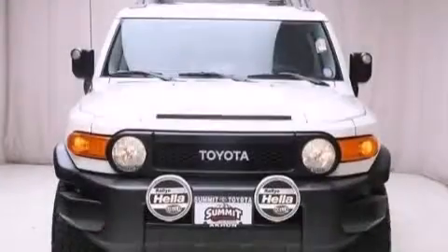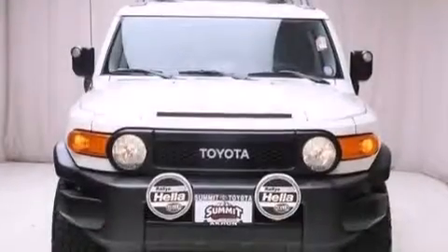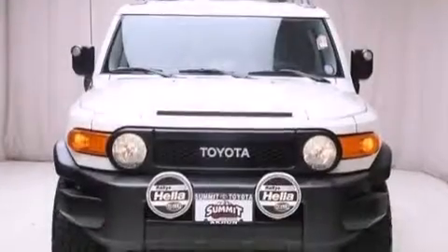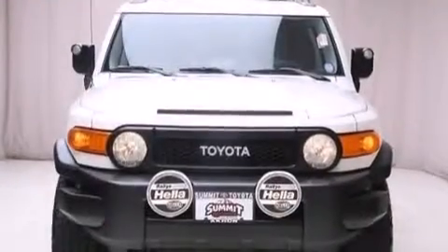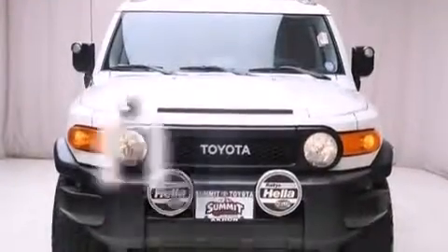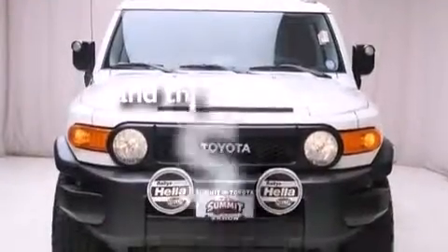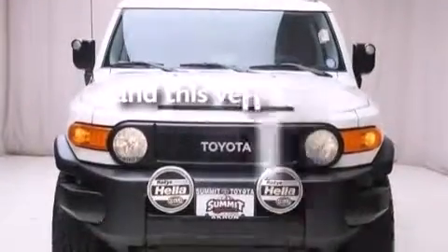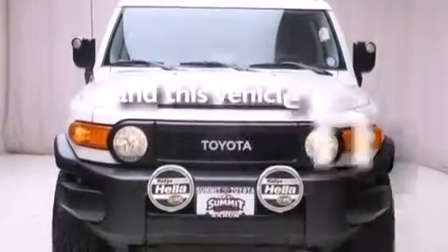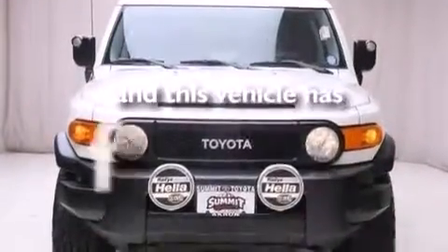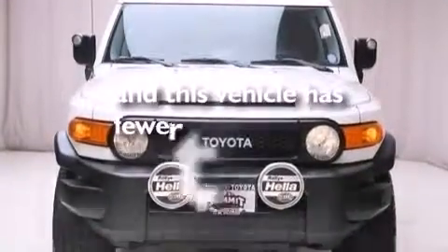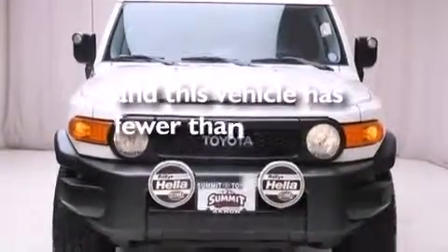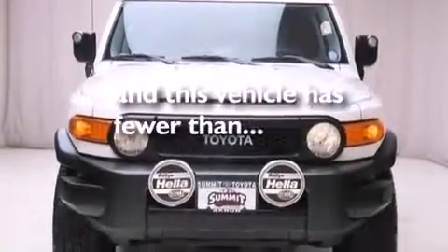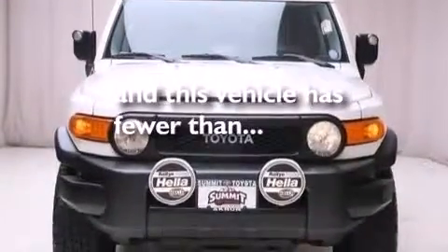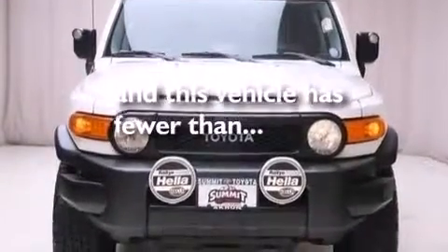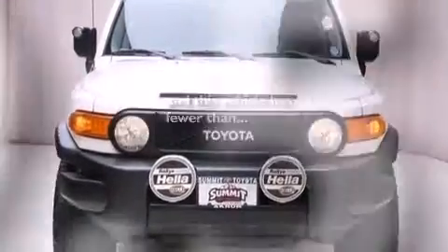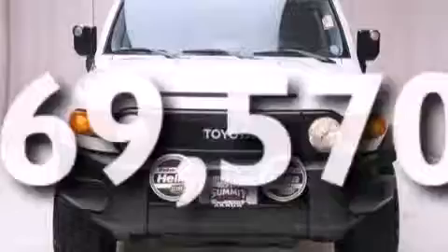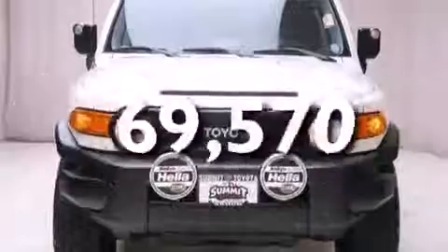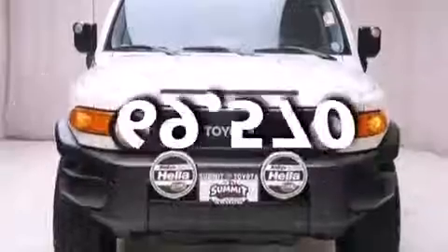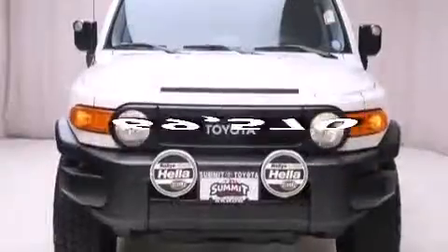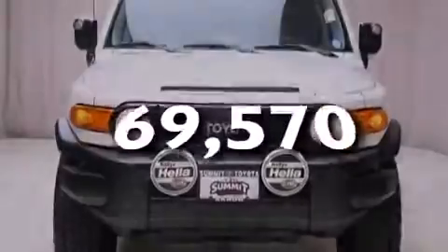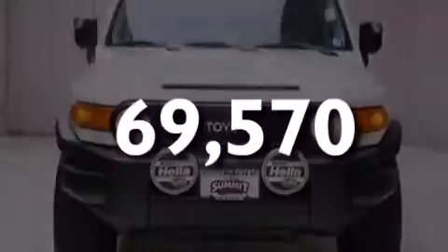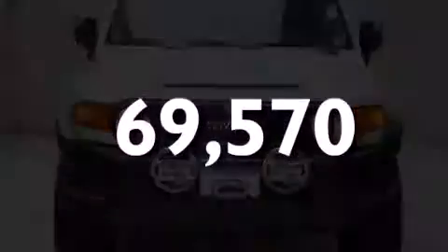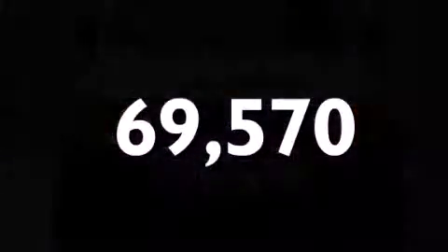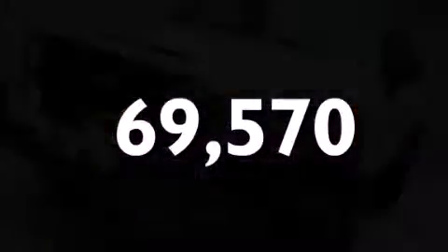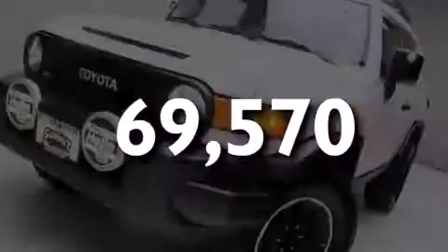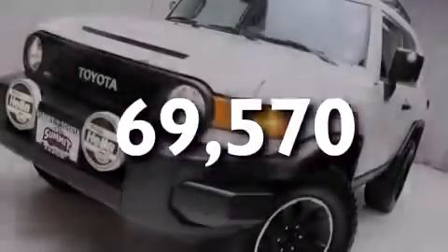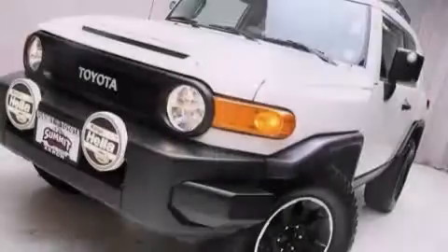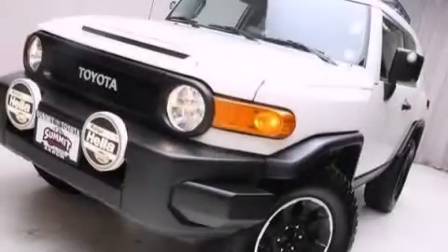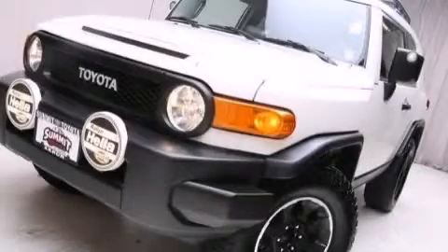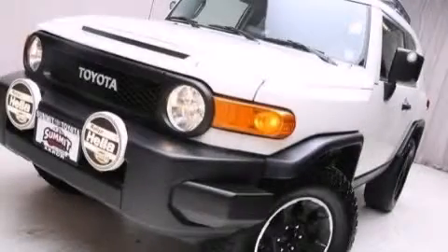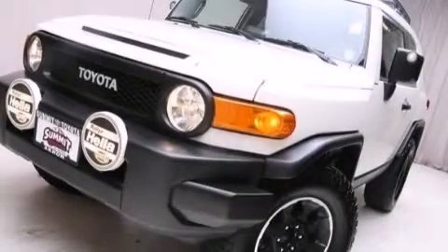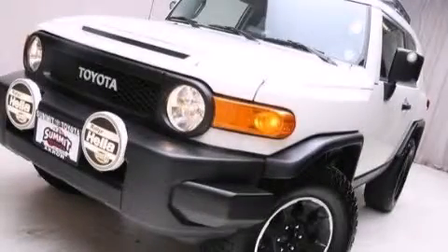And this vehicle has less than 71,000 miles. Call or visit us right now and arrange your test drive today.